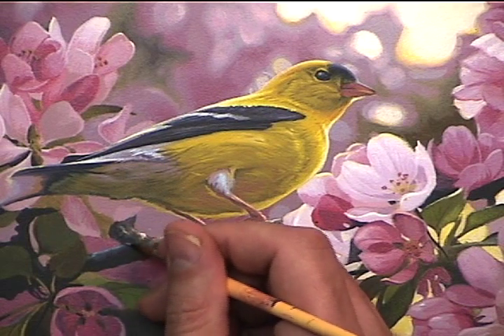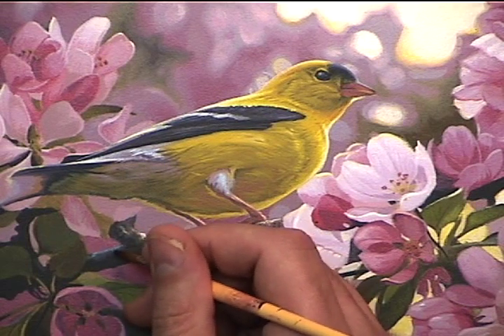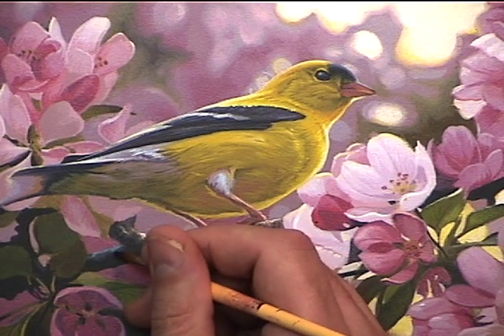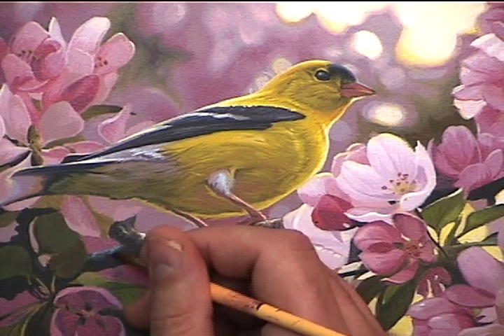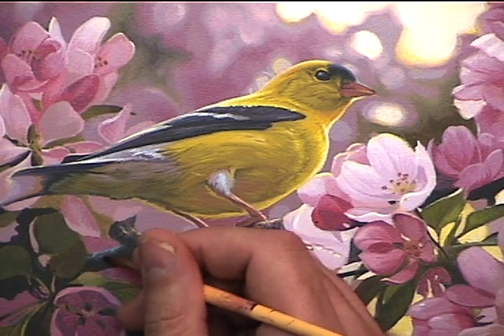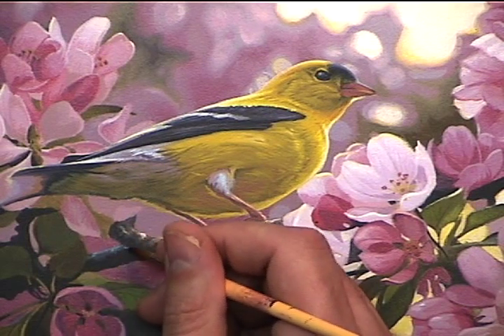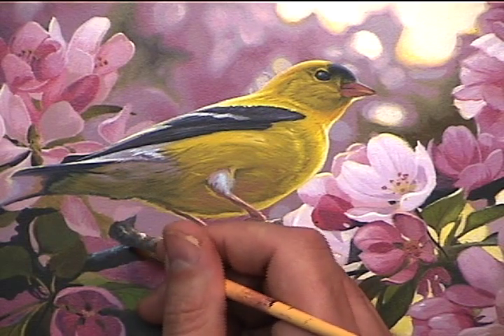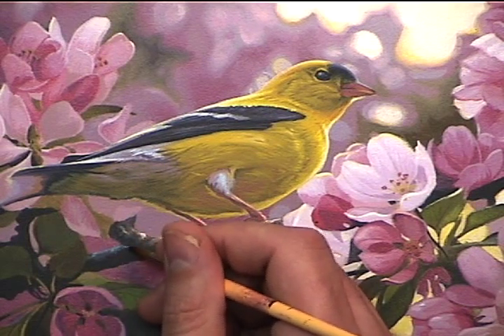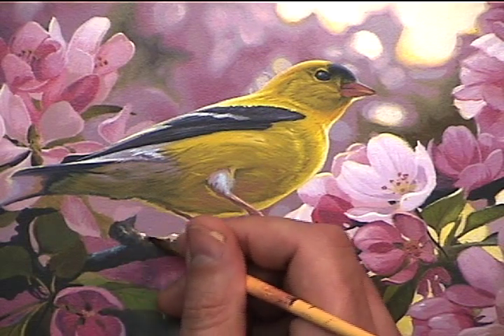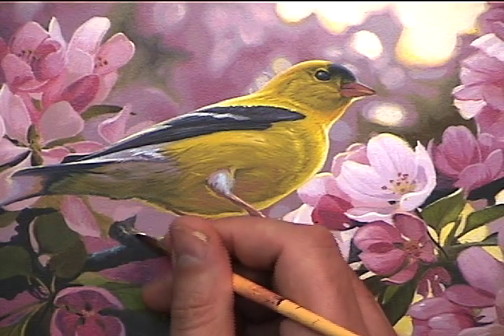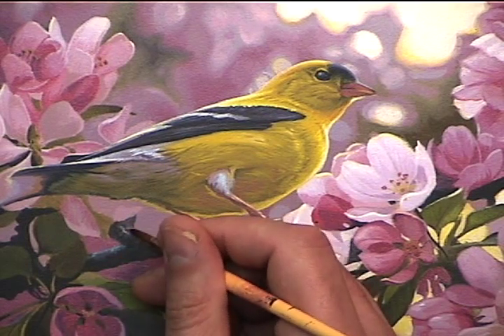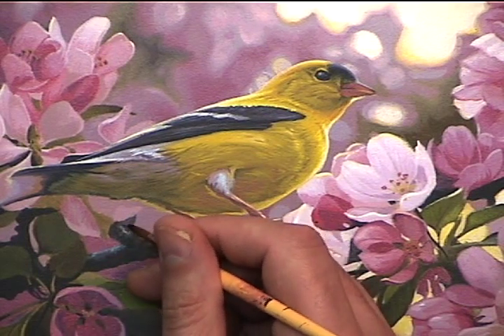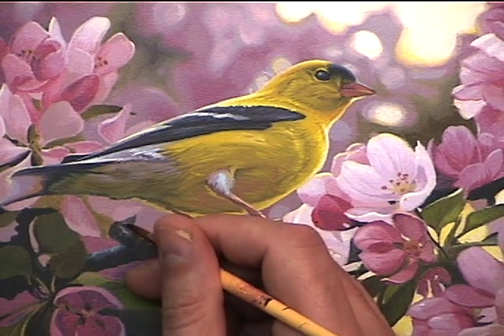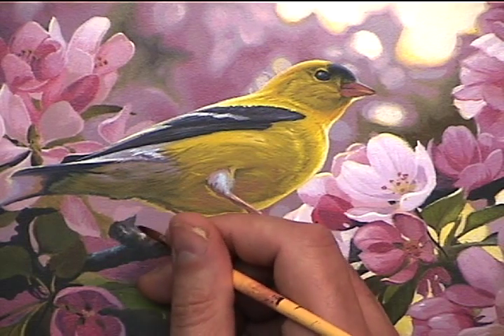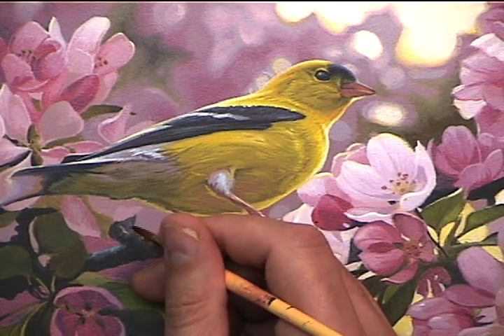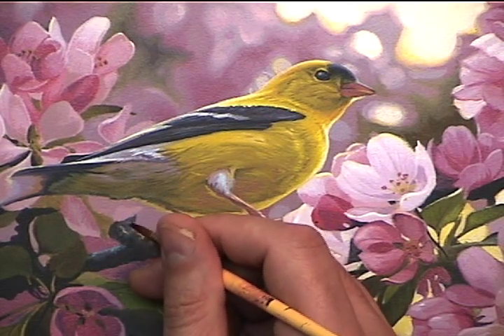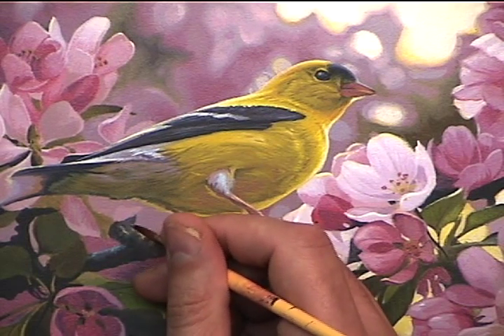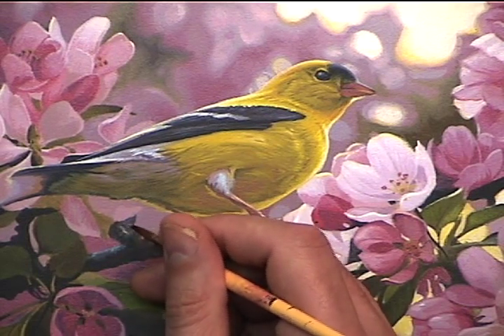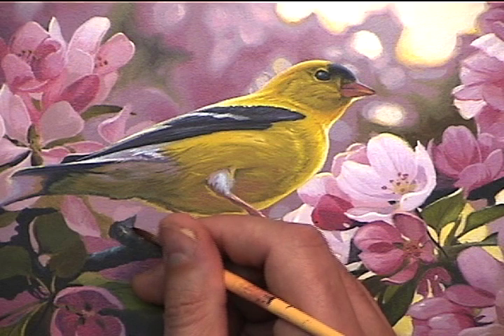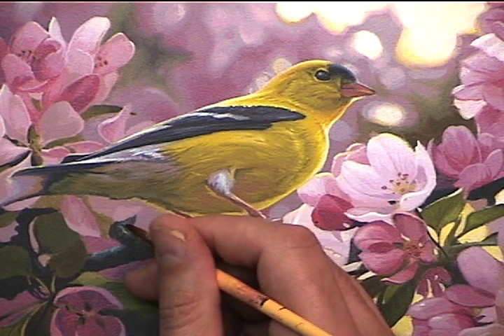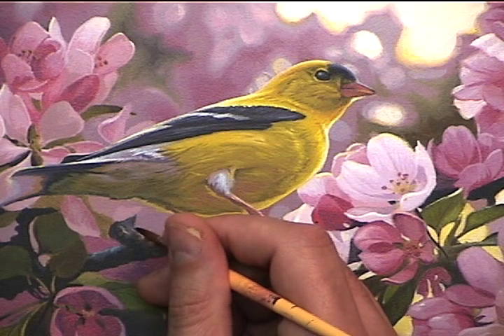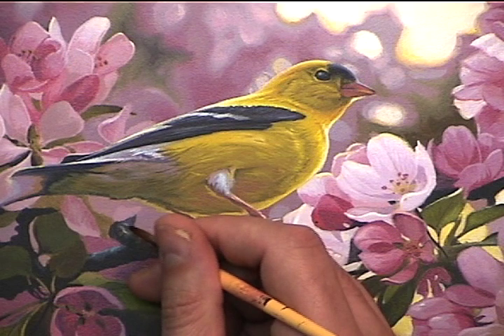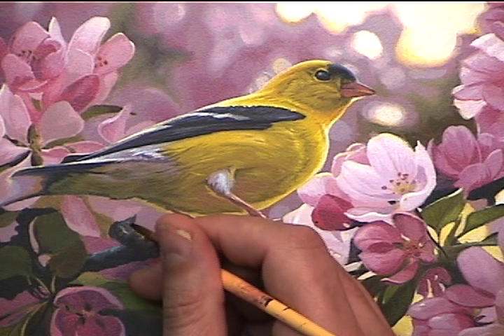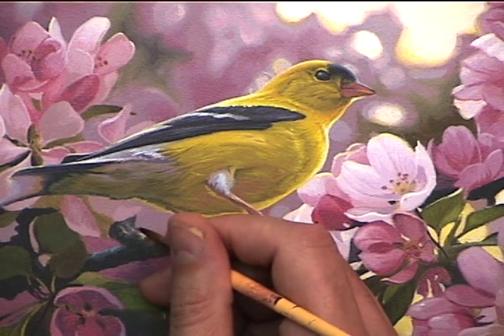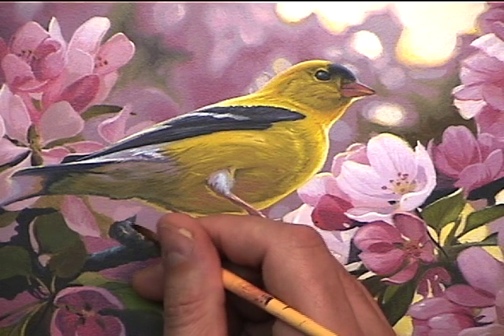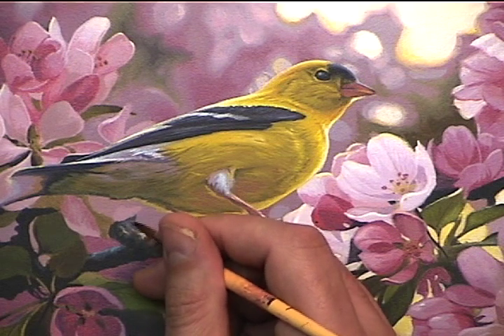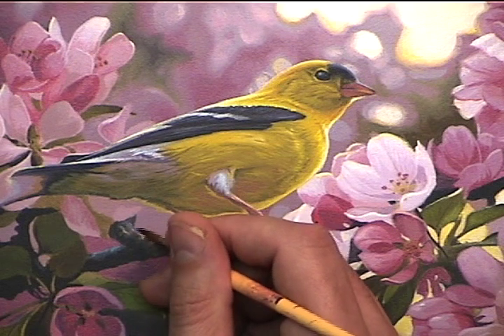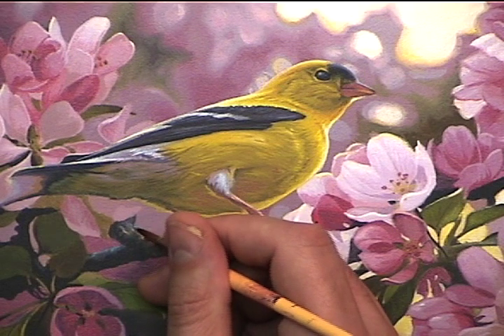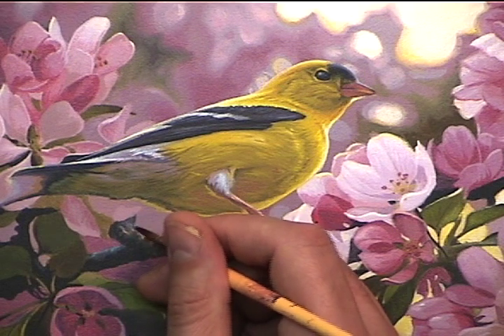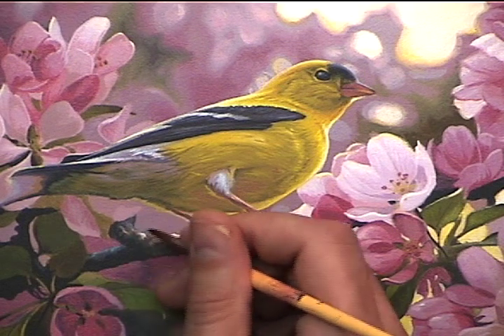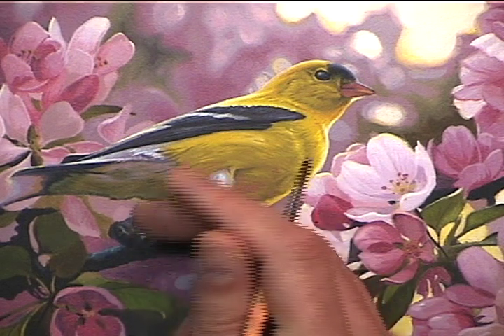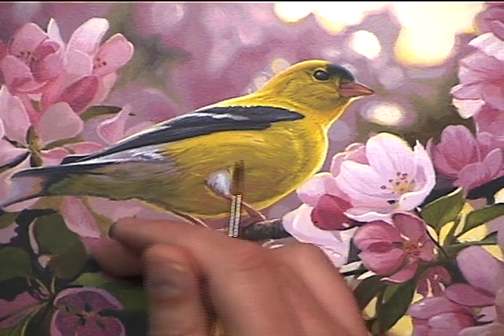Now don't forget to put a highlight in the shadowed areas too. For this I've used a cerulean blue with titanium white.